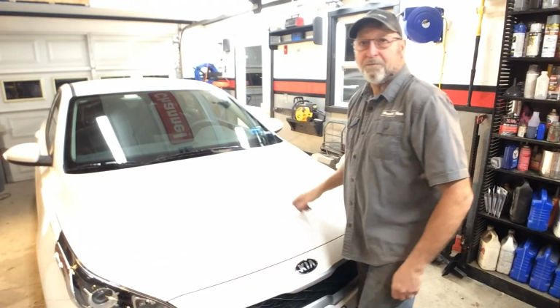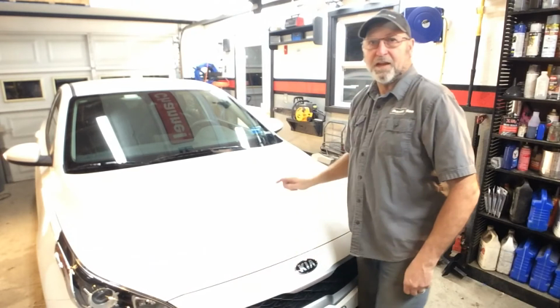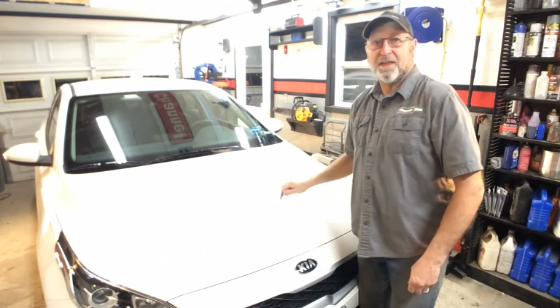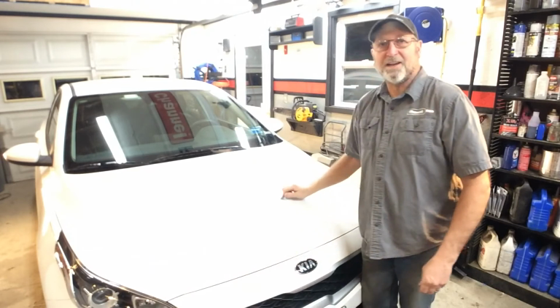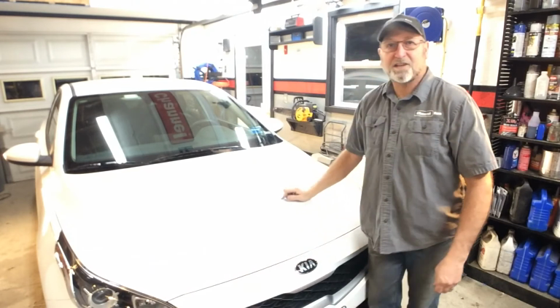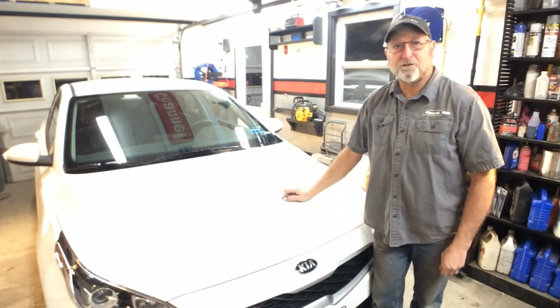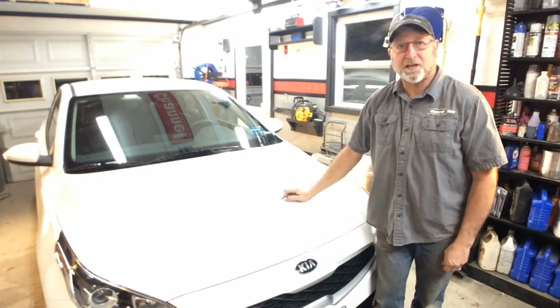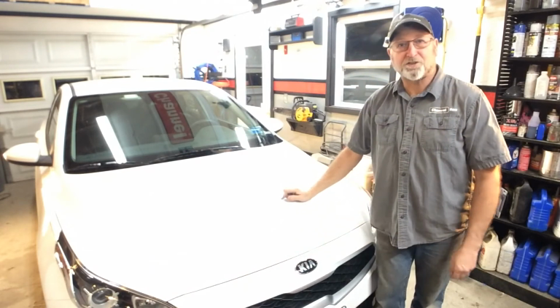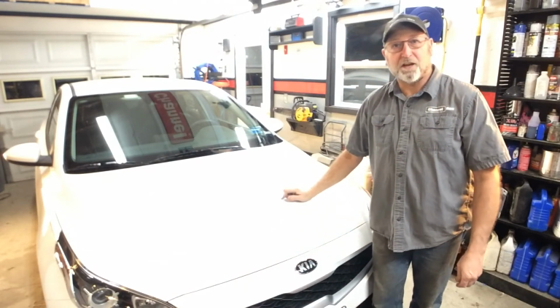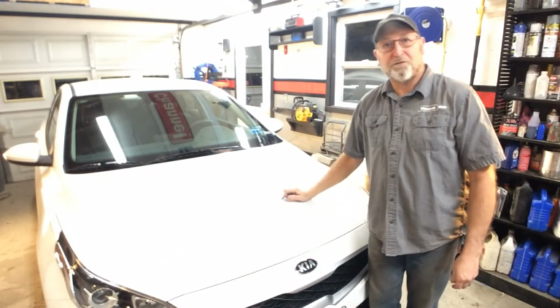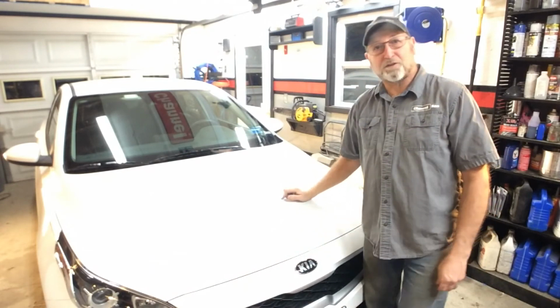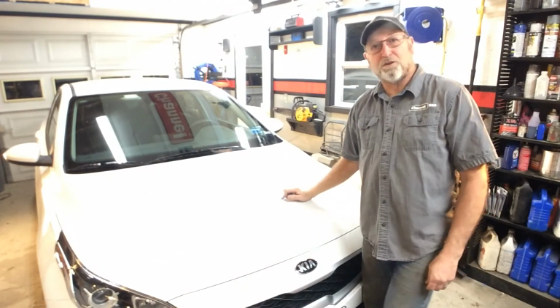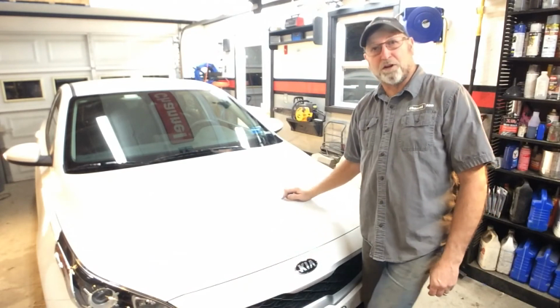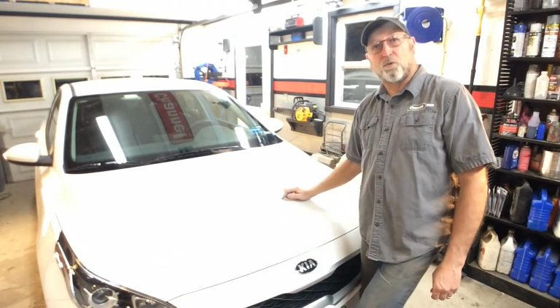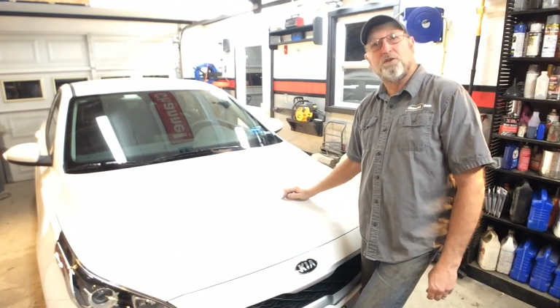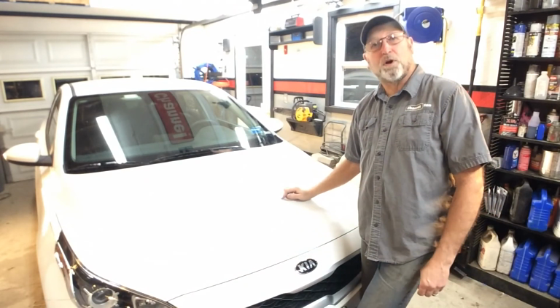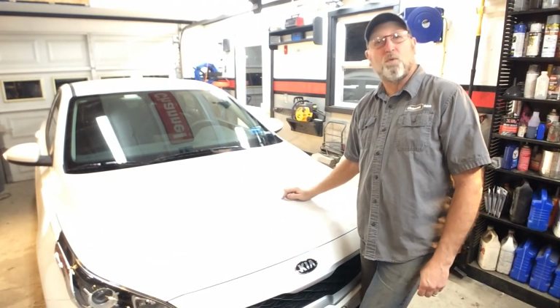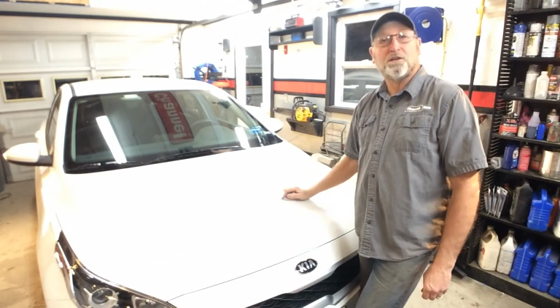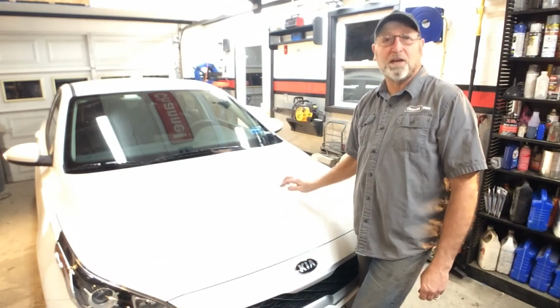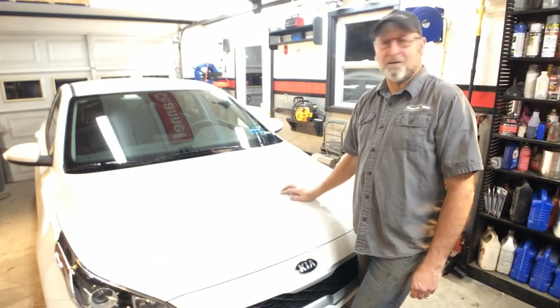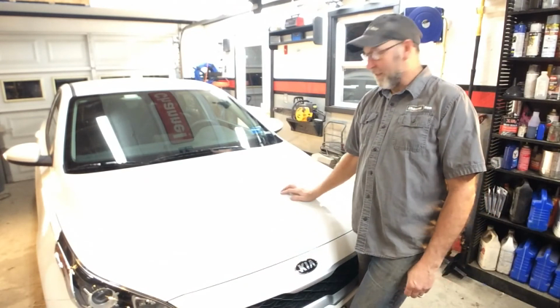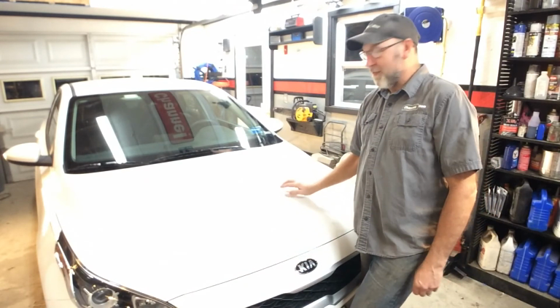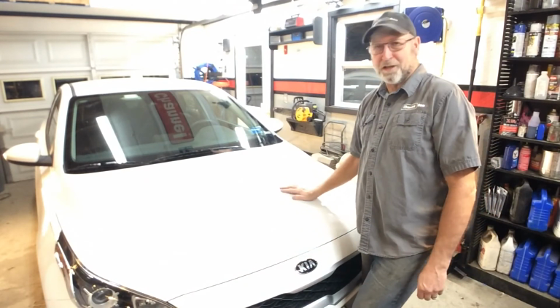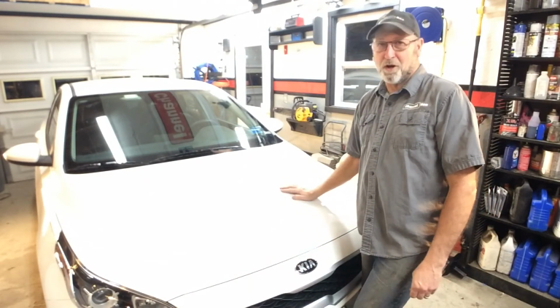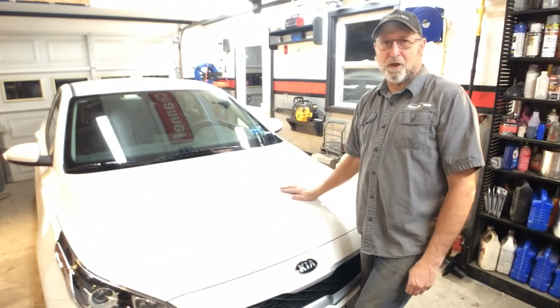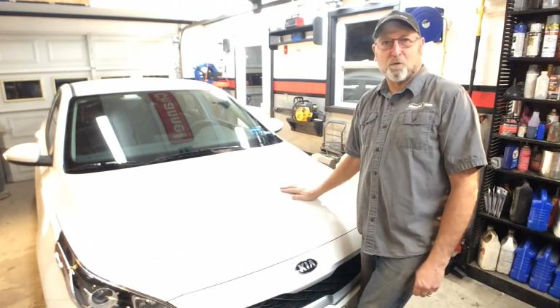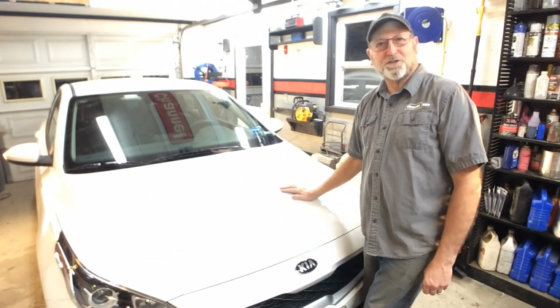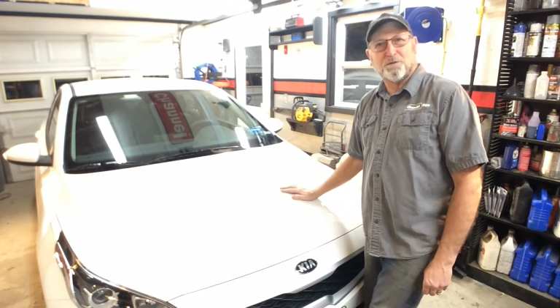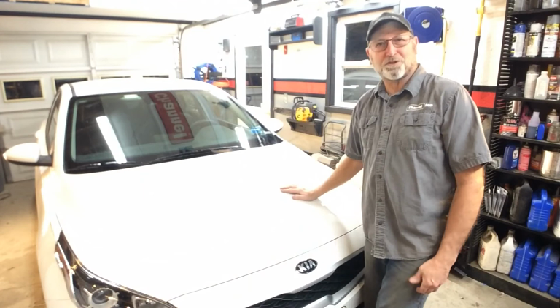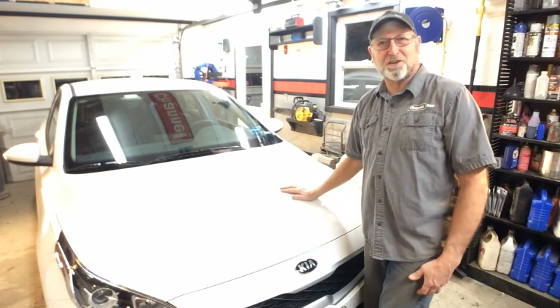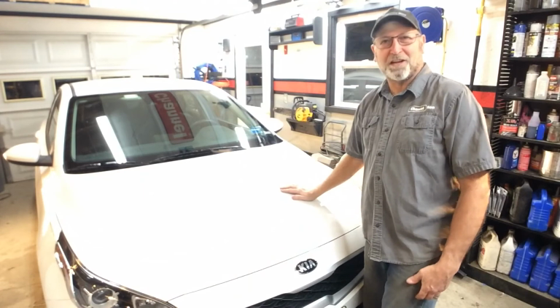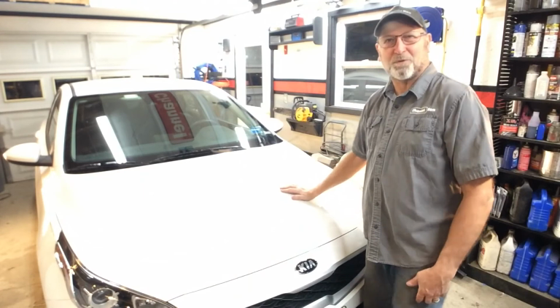That is how you change an air filter on a 2021 Kia. Thanks an awful lot for watching, and we'll see you on the next one.